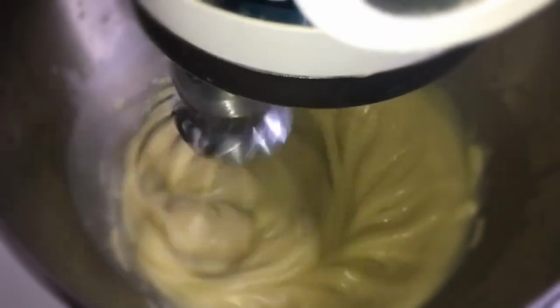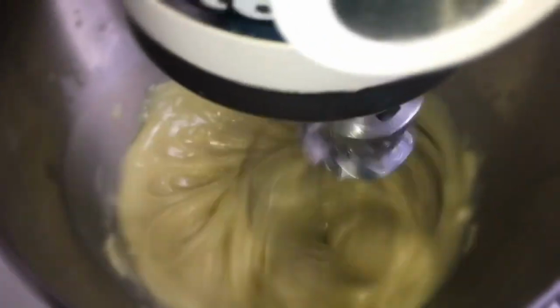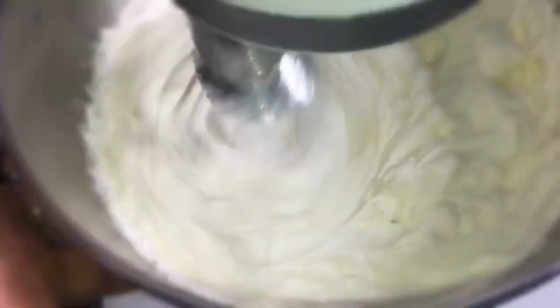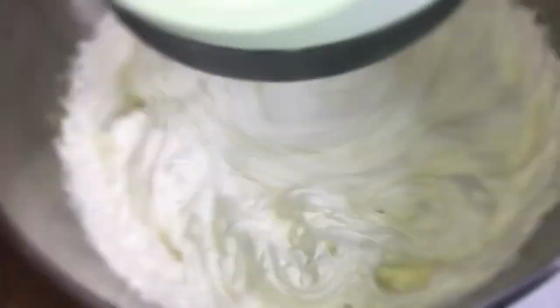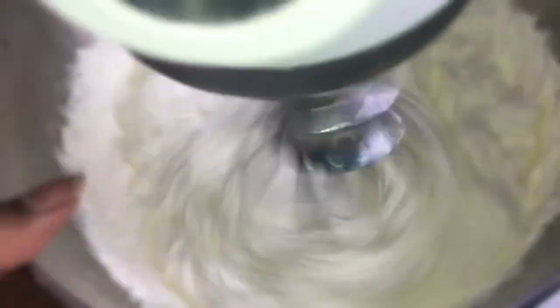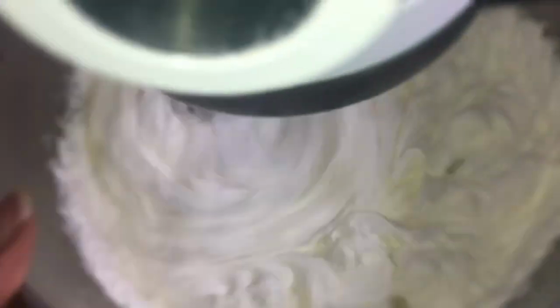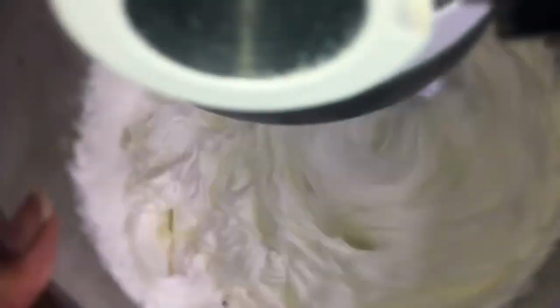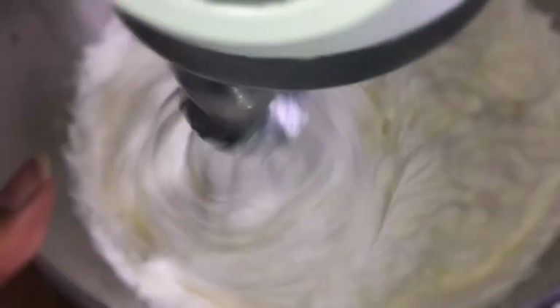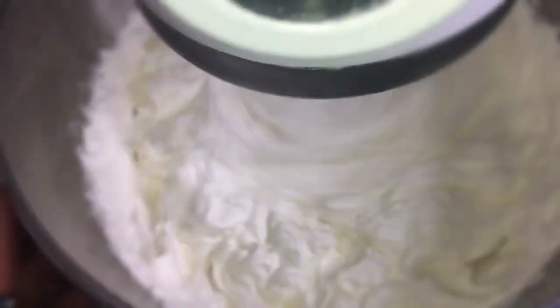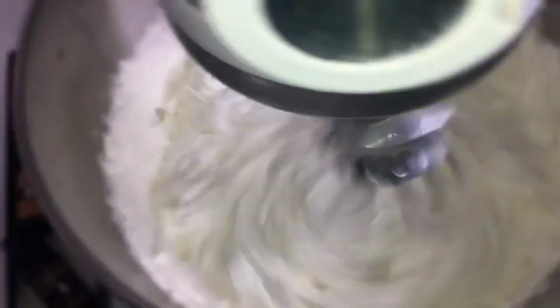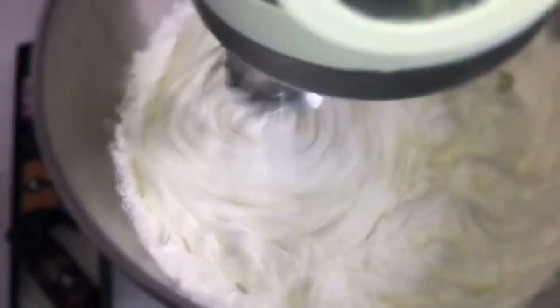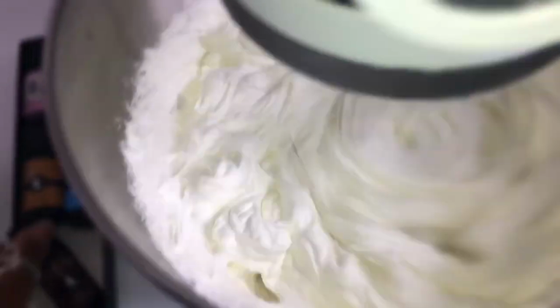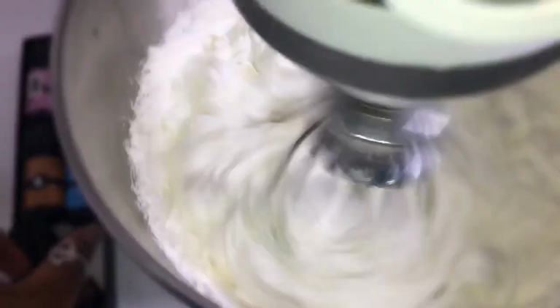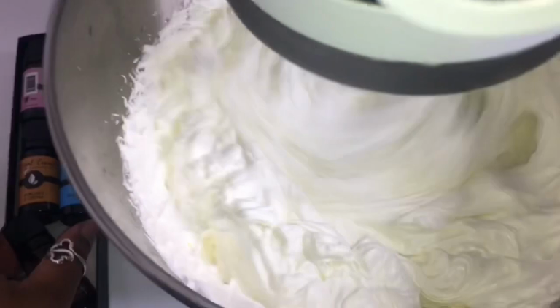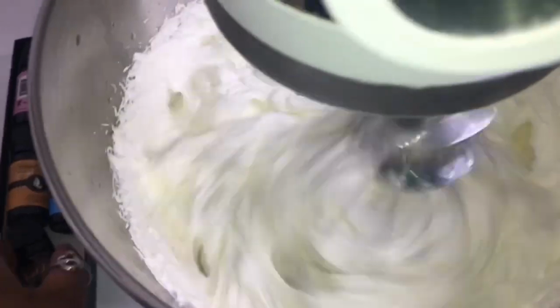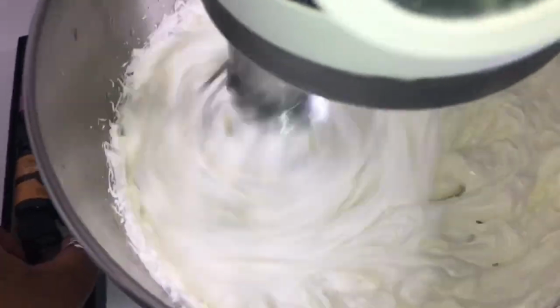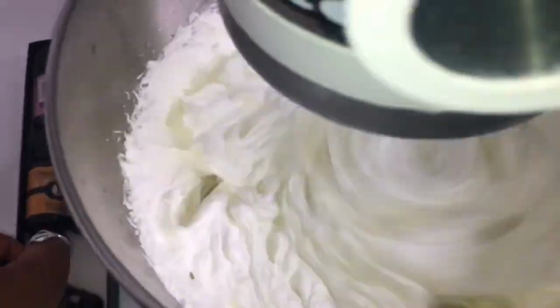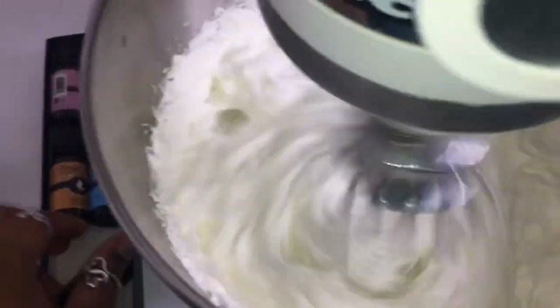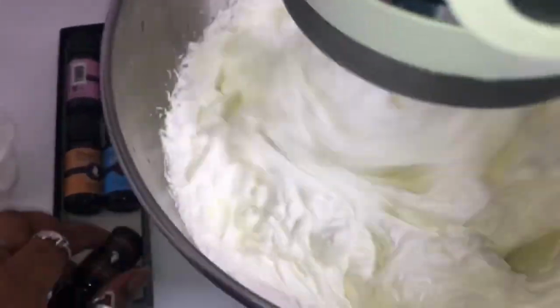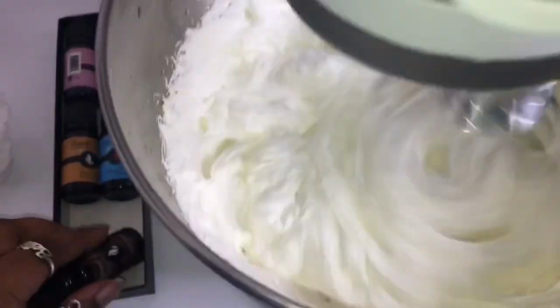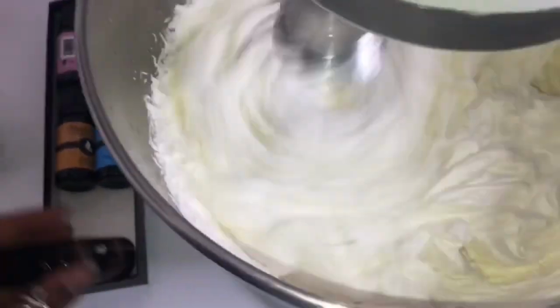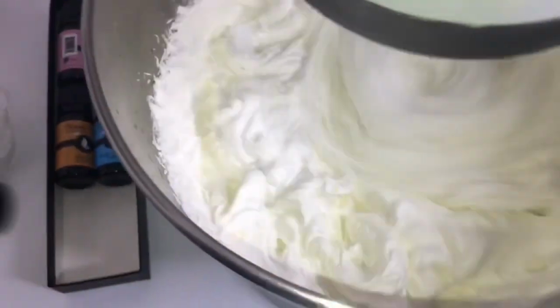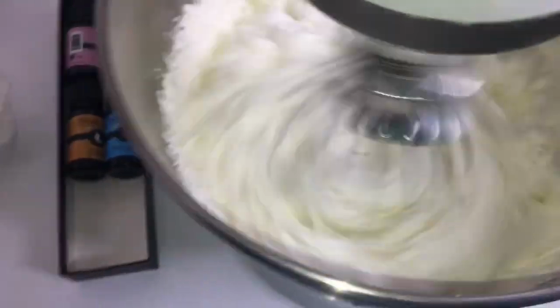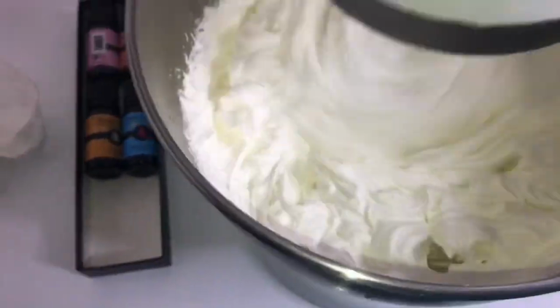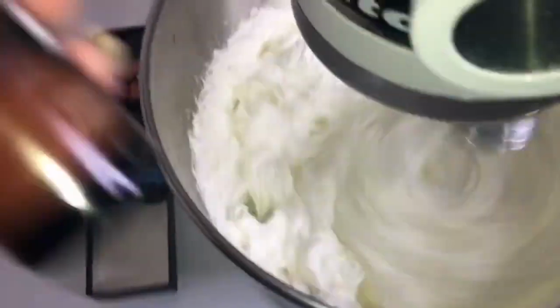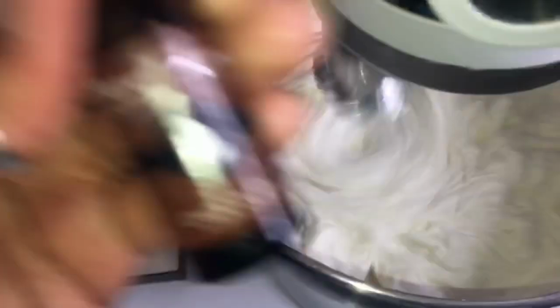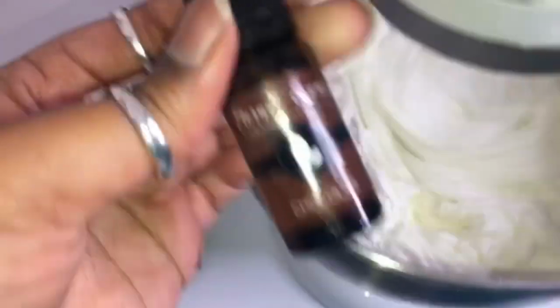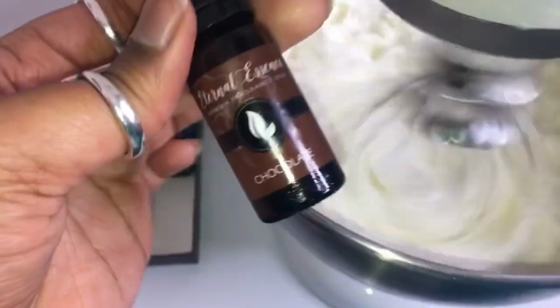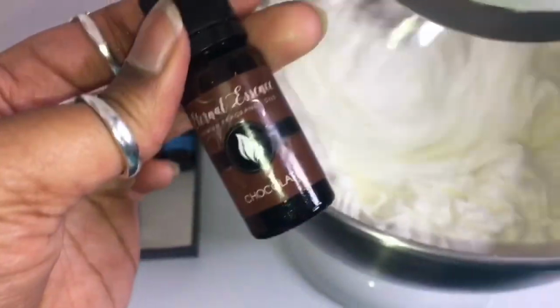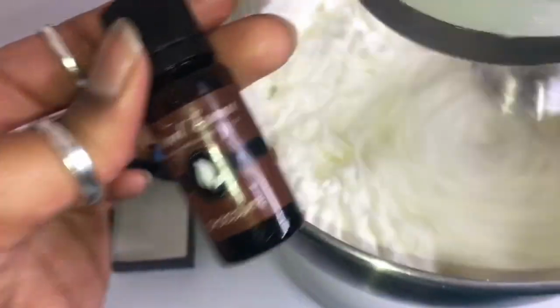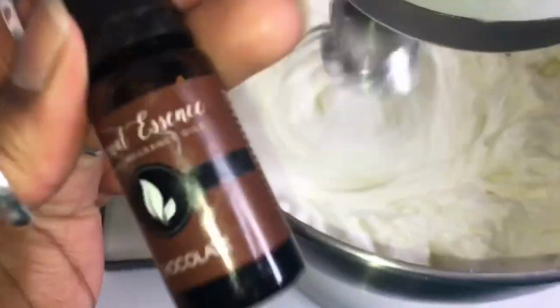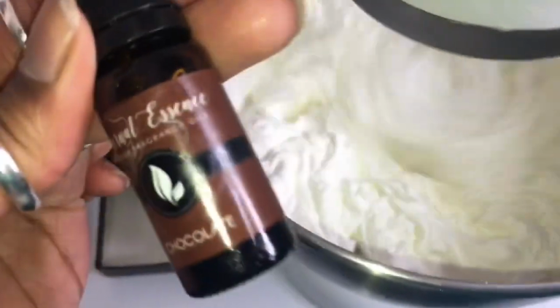Okay so this is the update — we ended up putting the chocolate in.